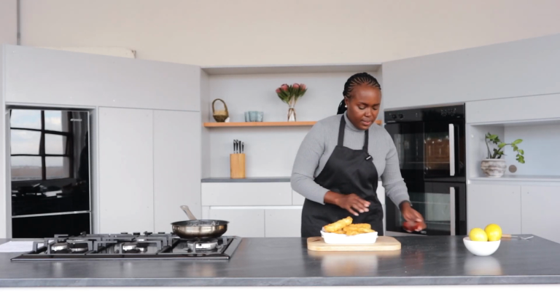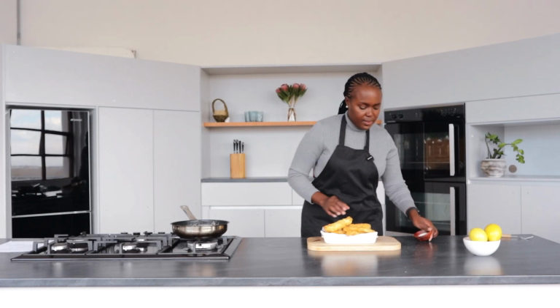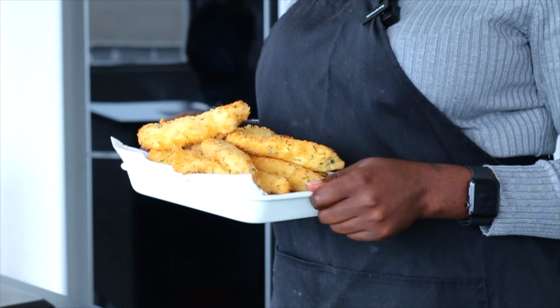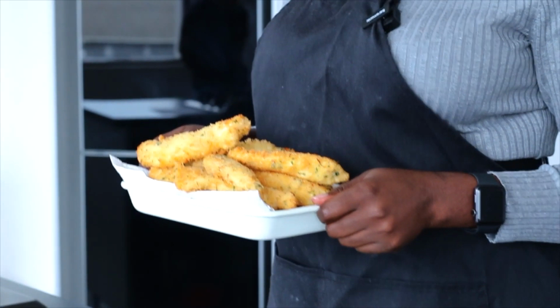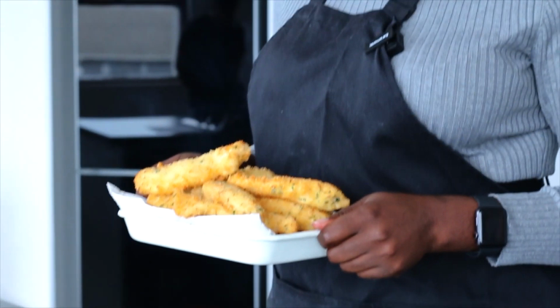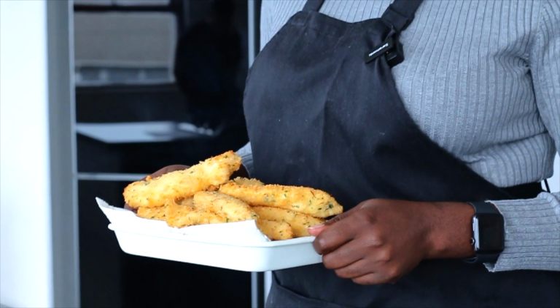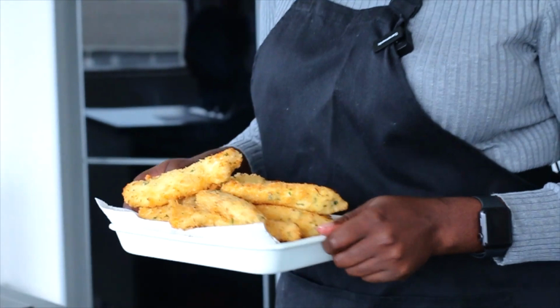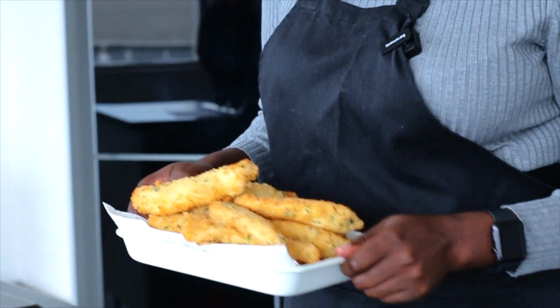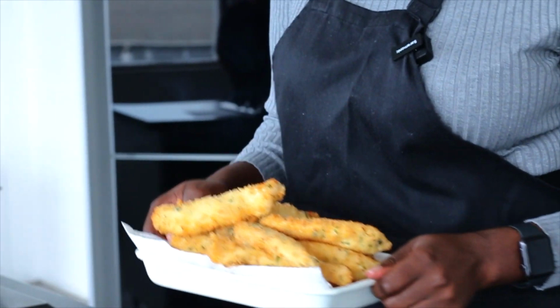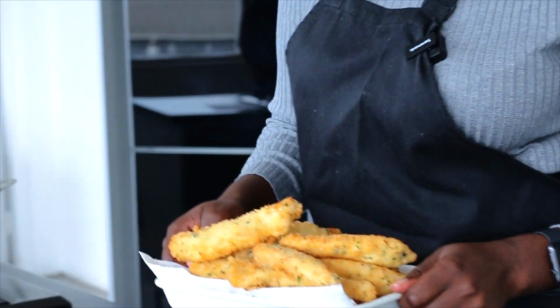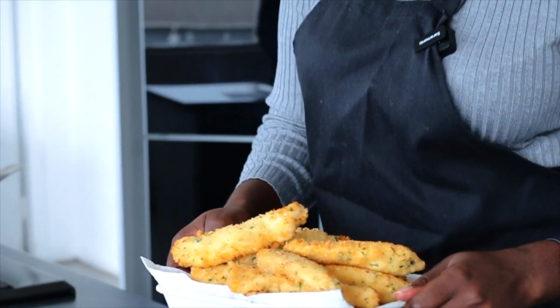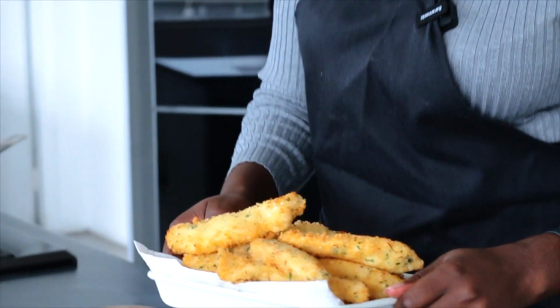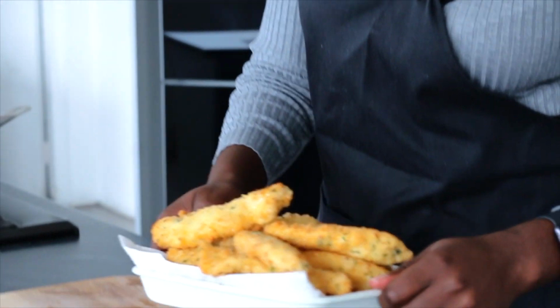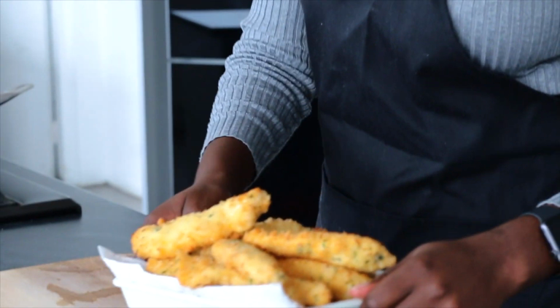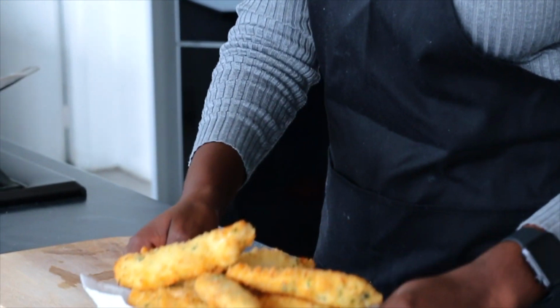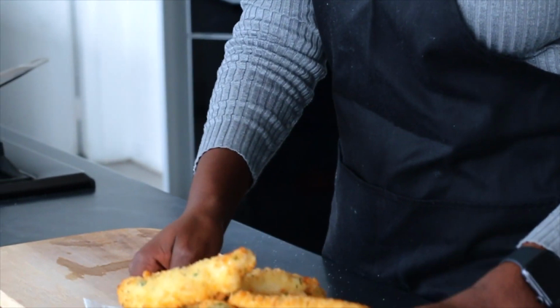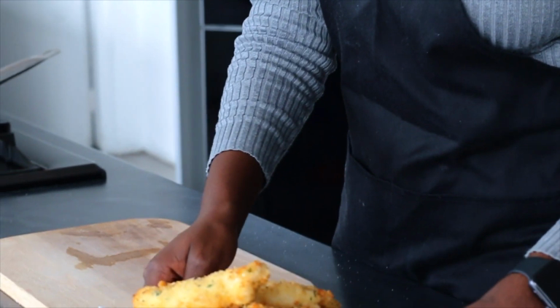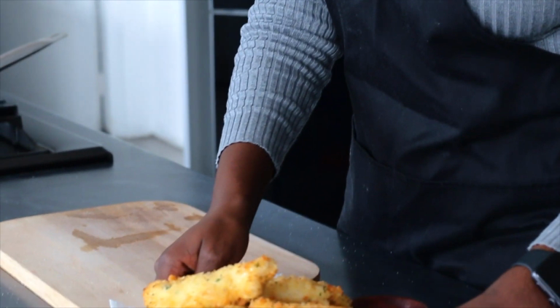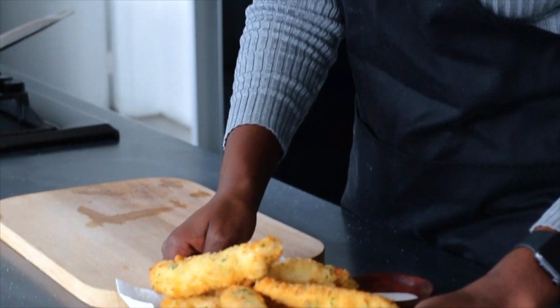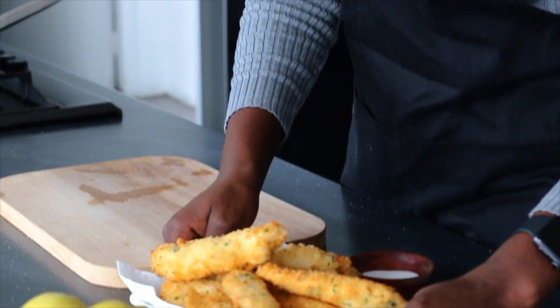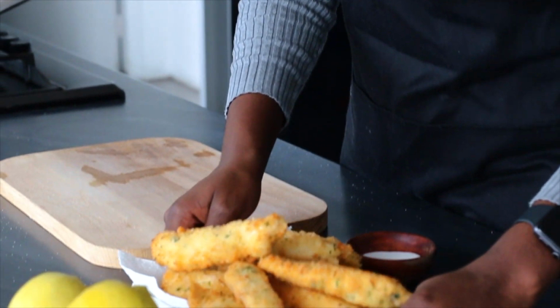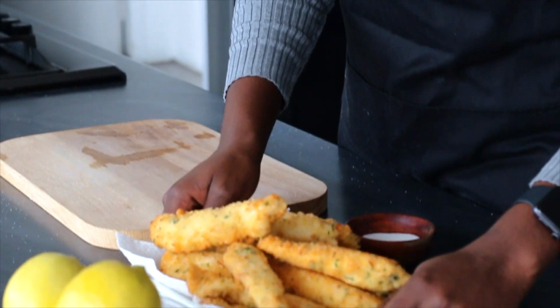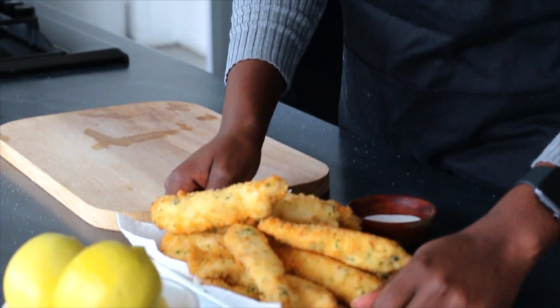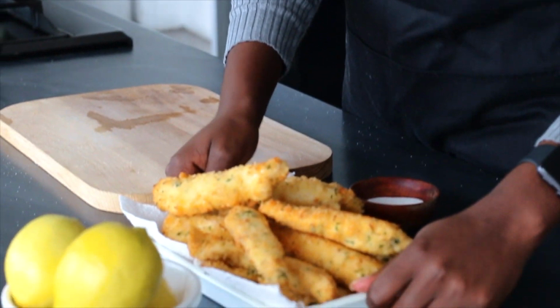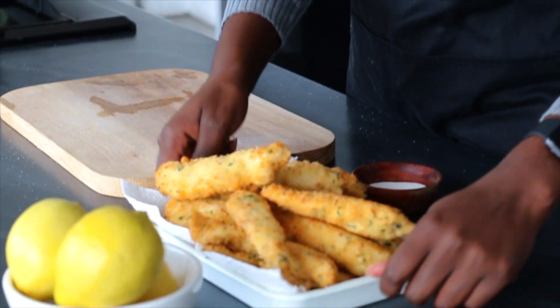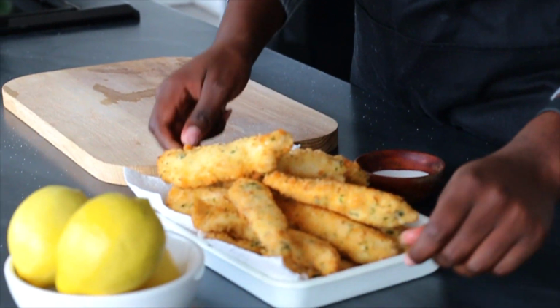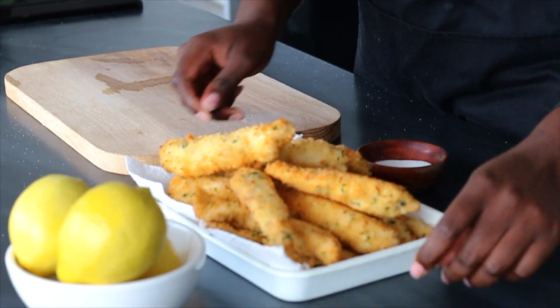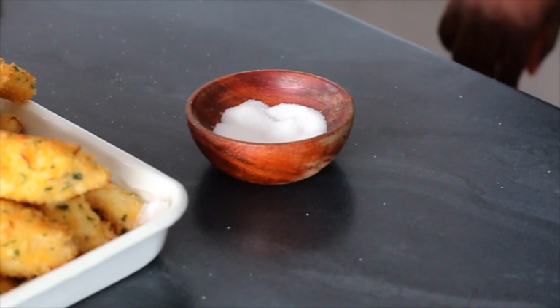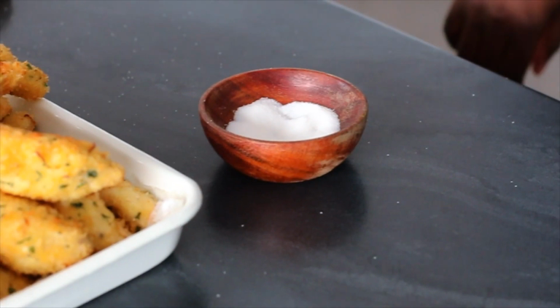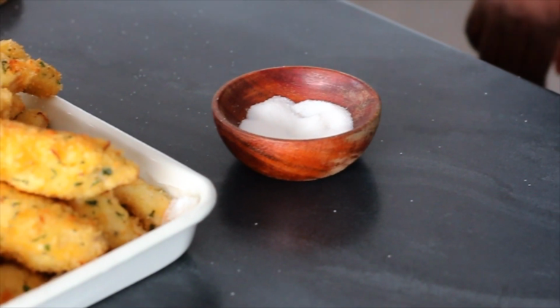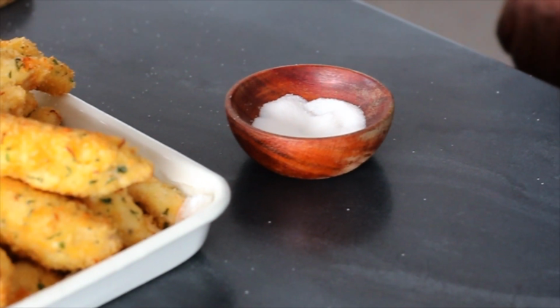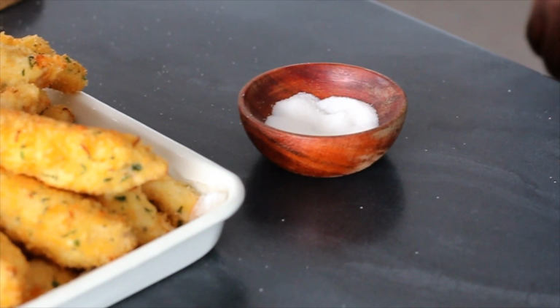You can serve this with either salad, chips, or potato wedges.